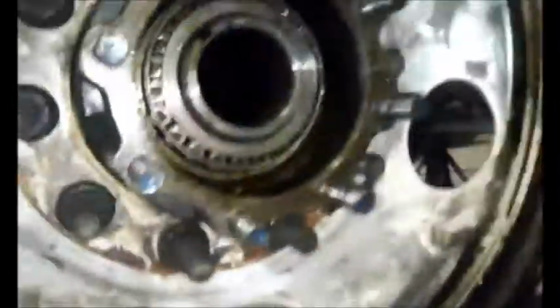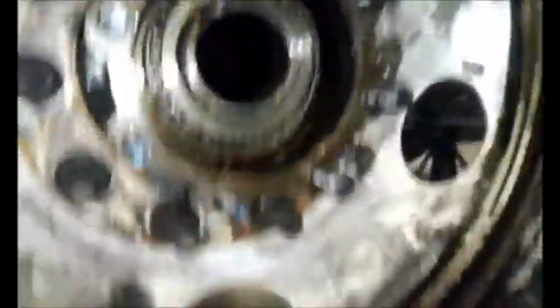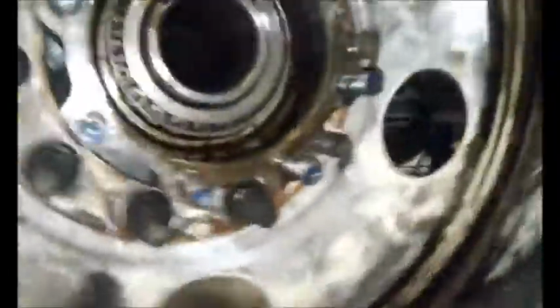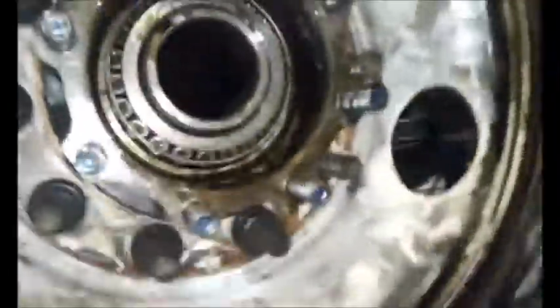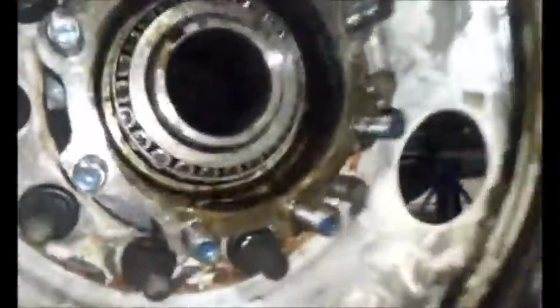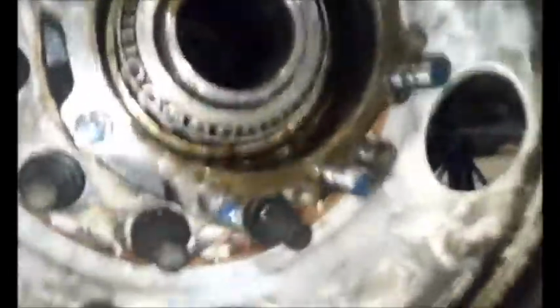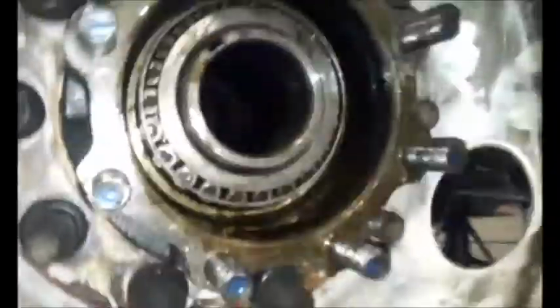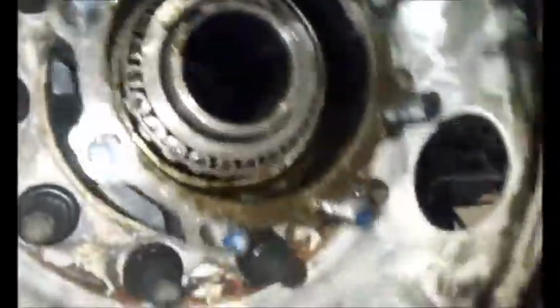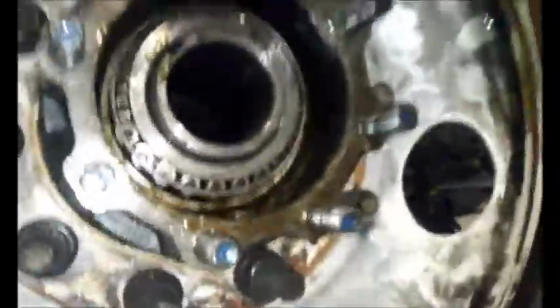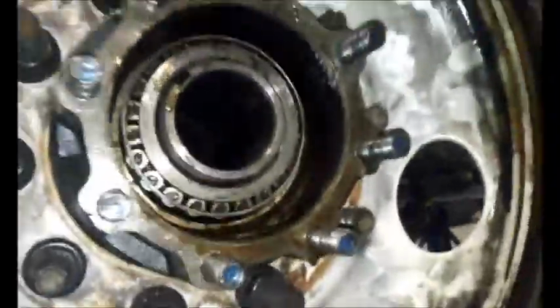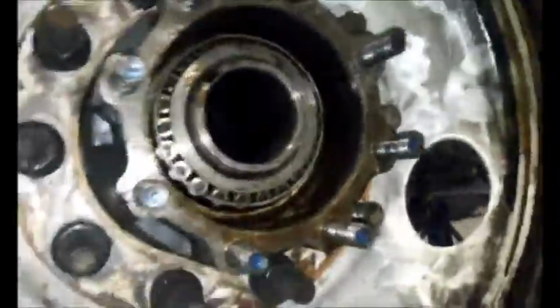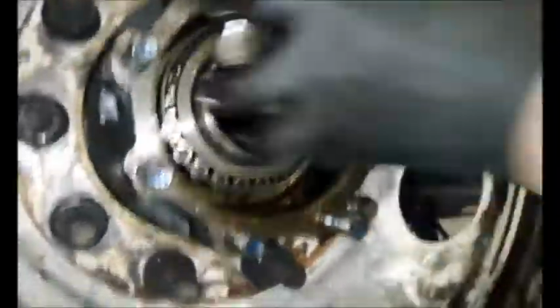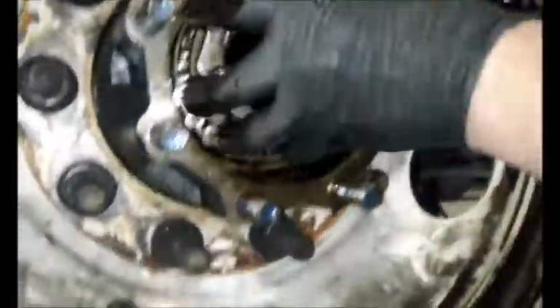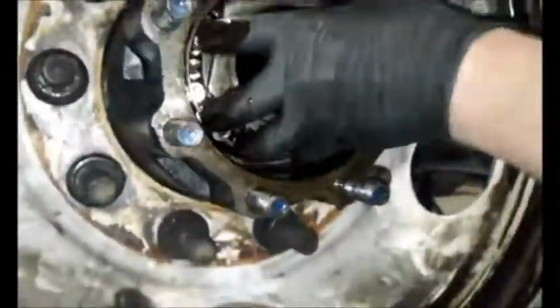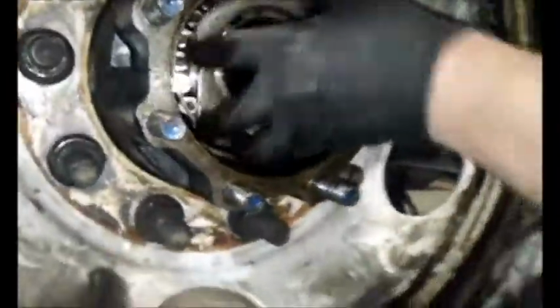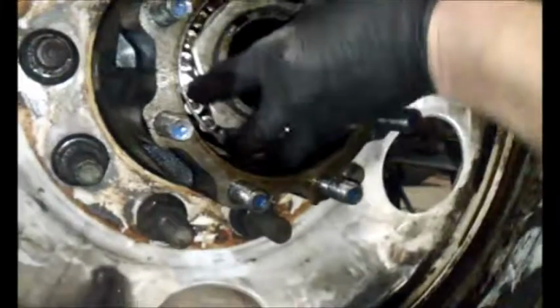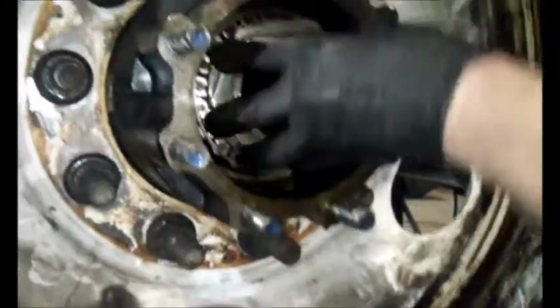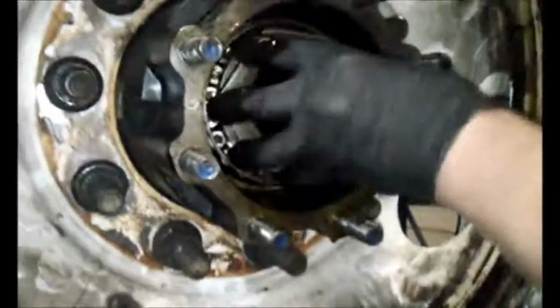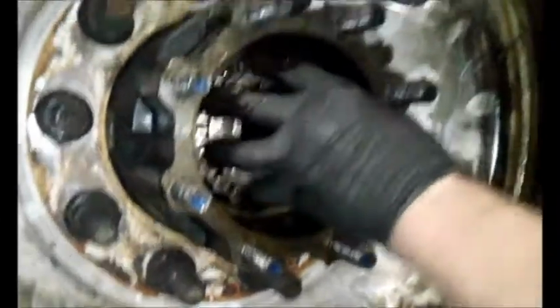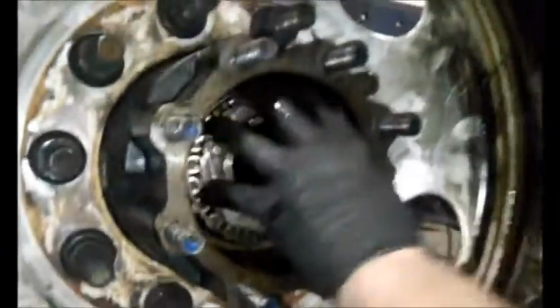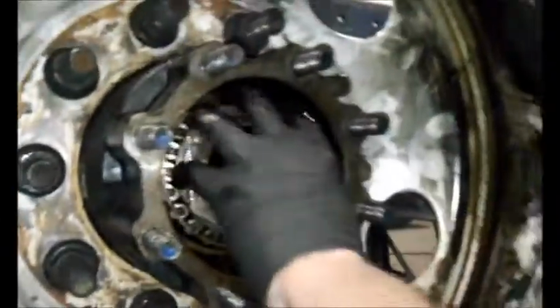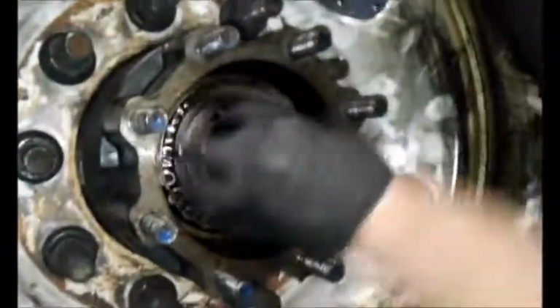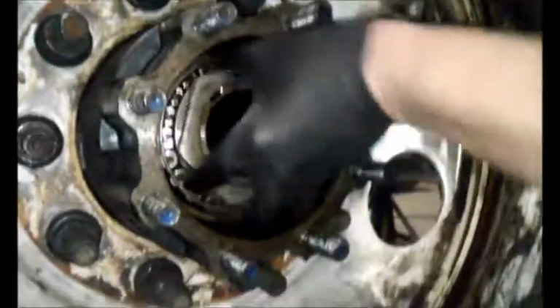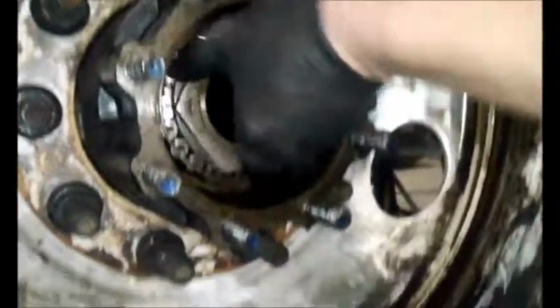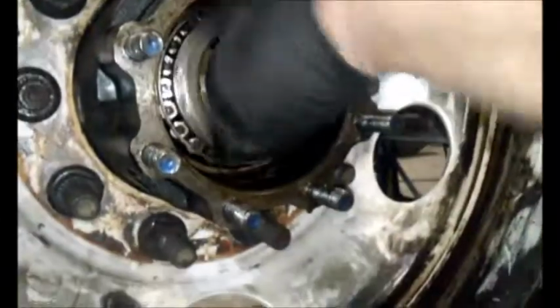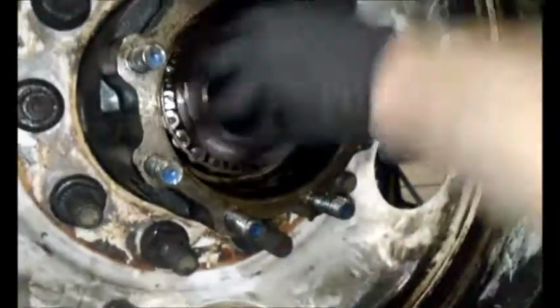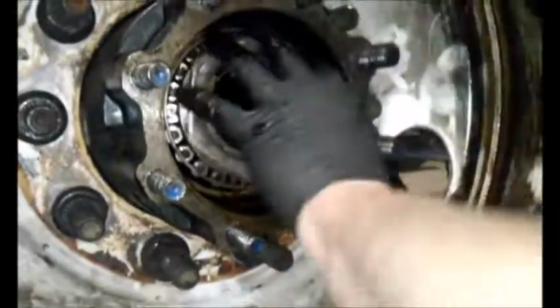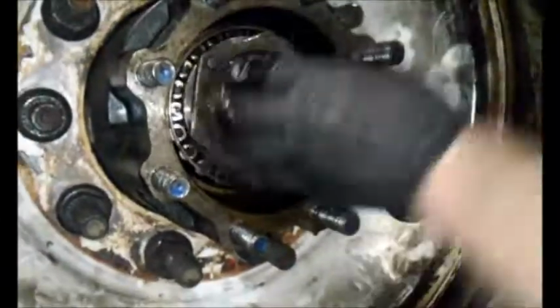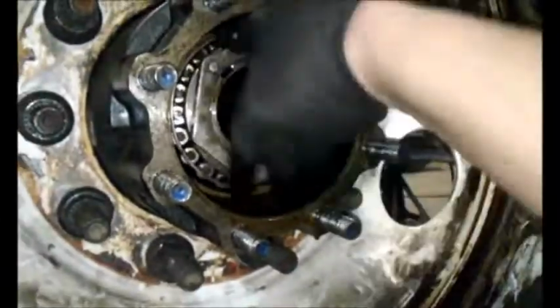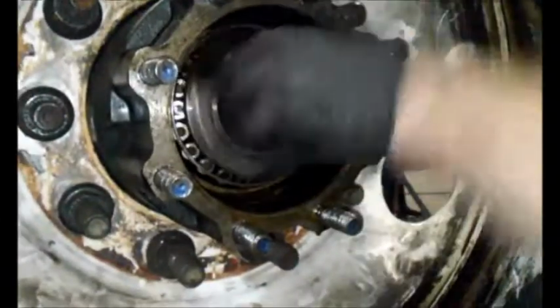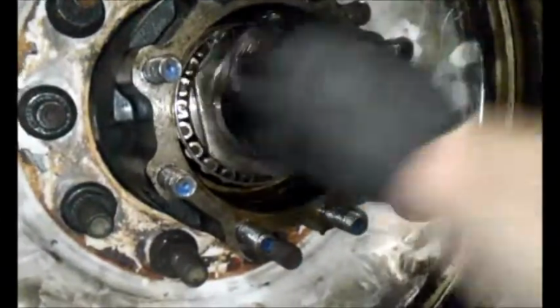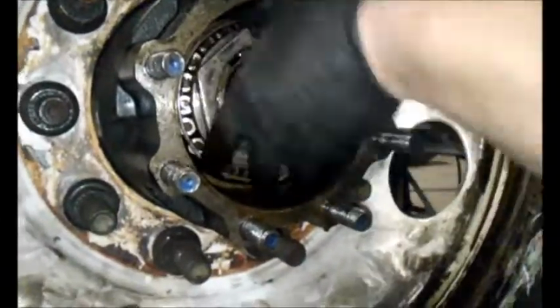Get that in there just a little bit, get it started. Can you roll your lock nut on?